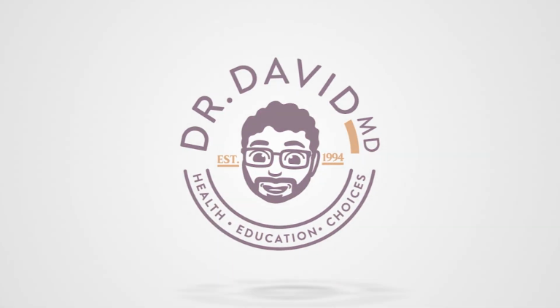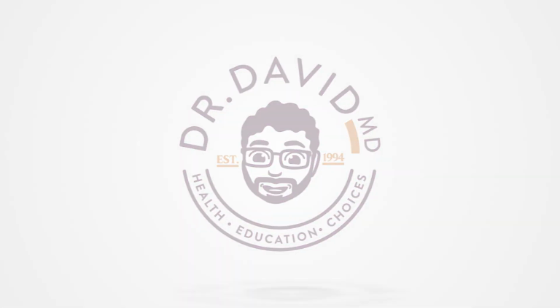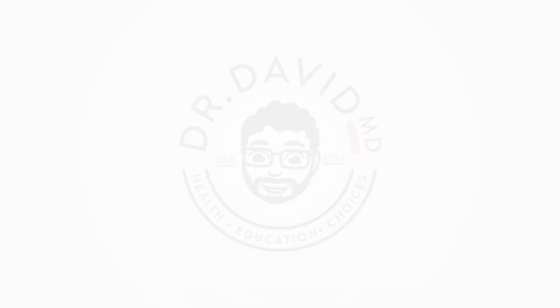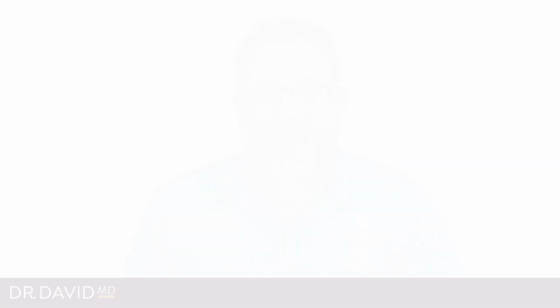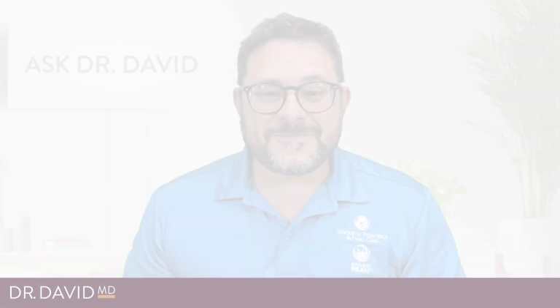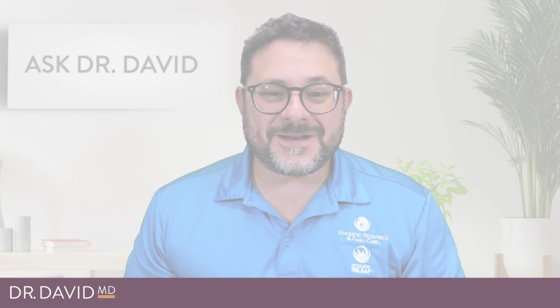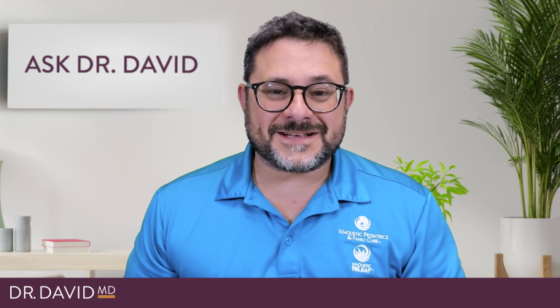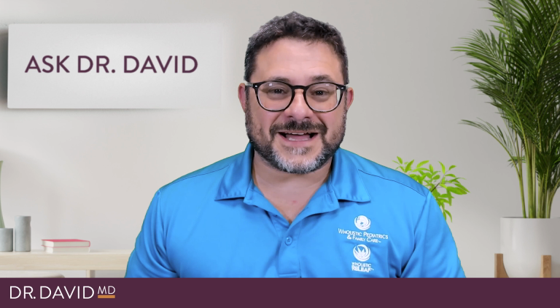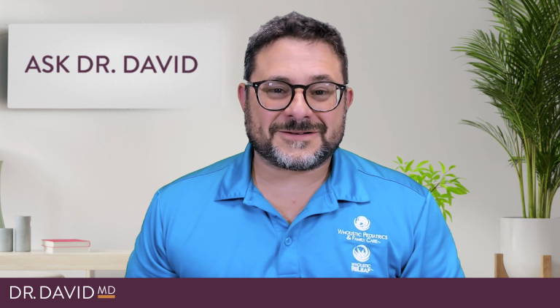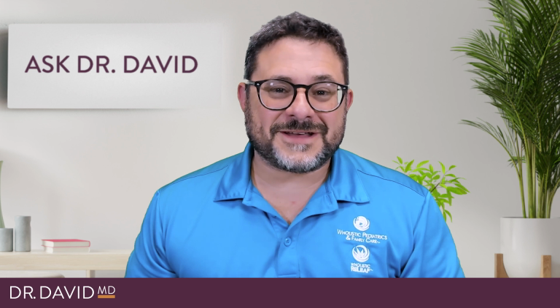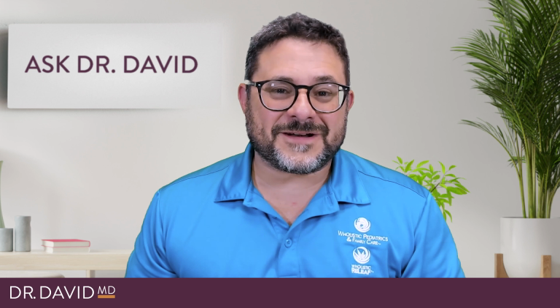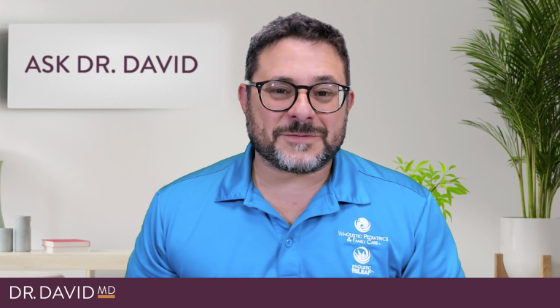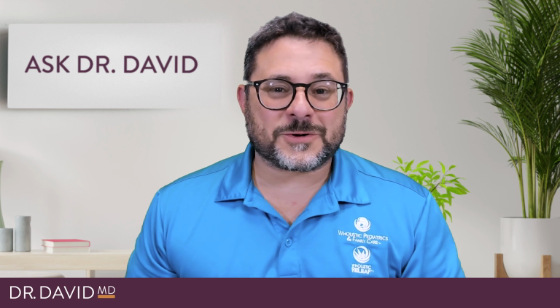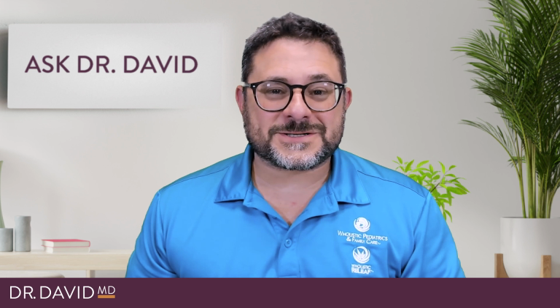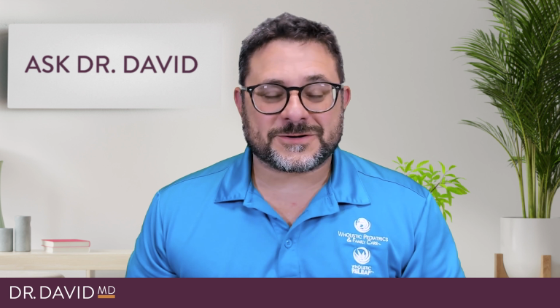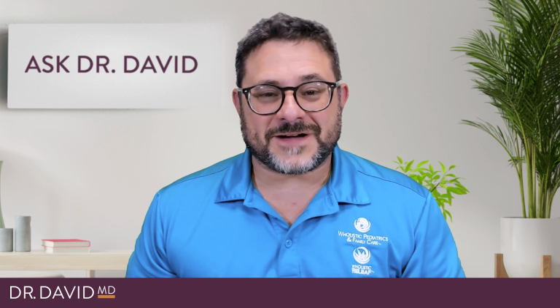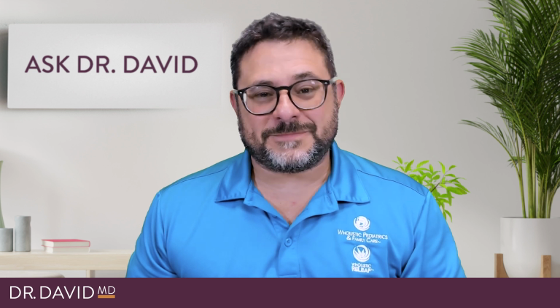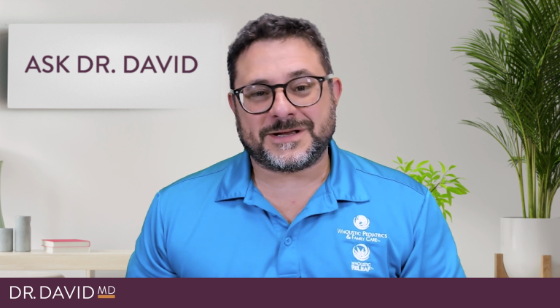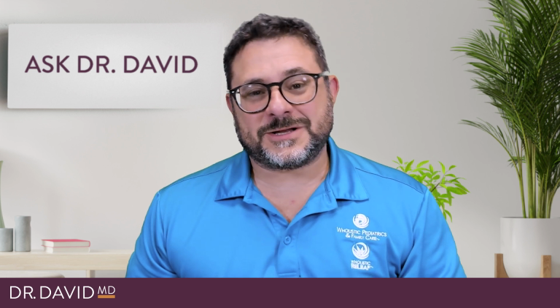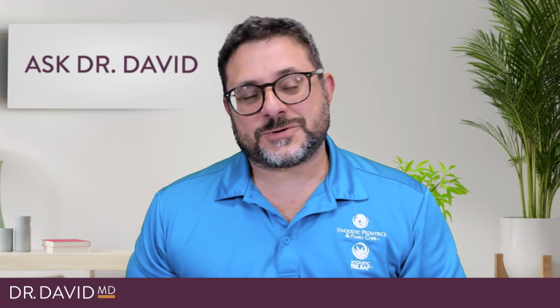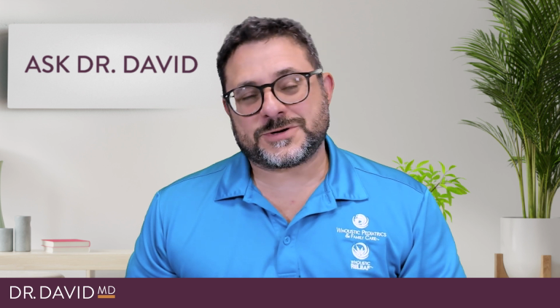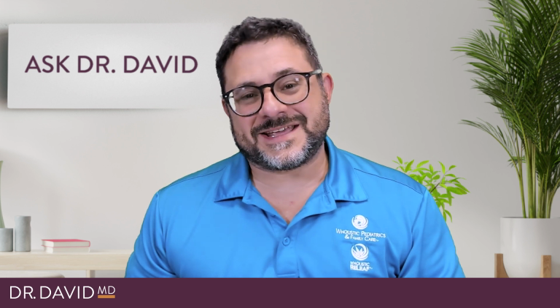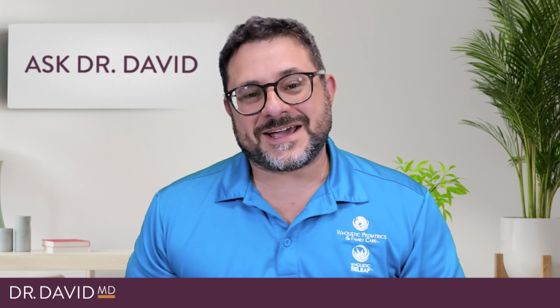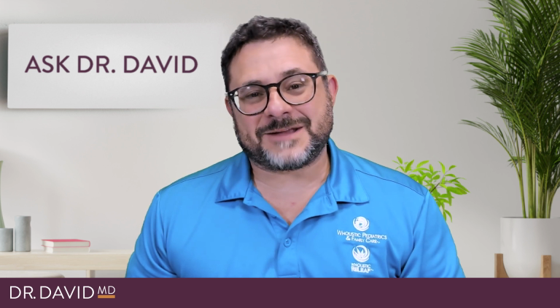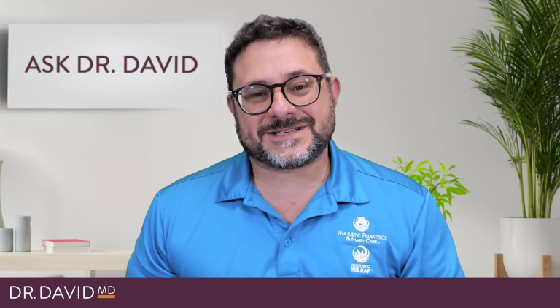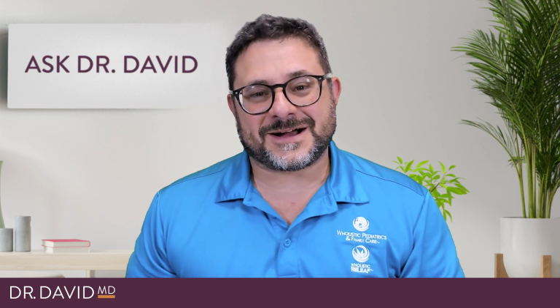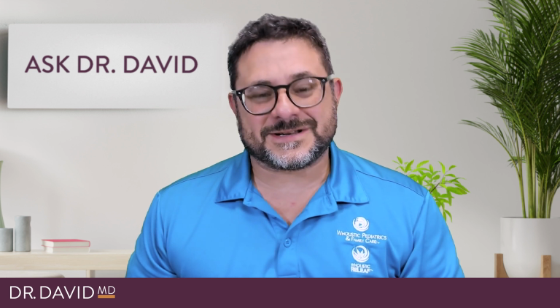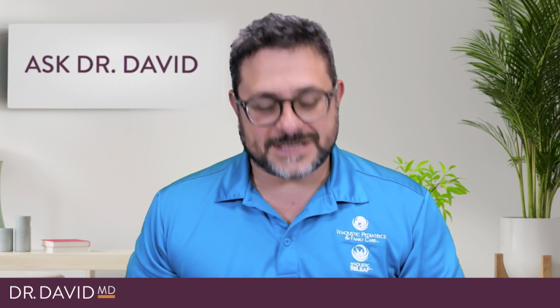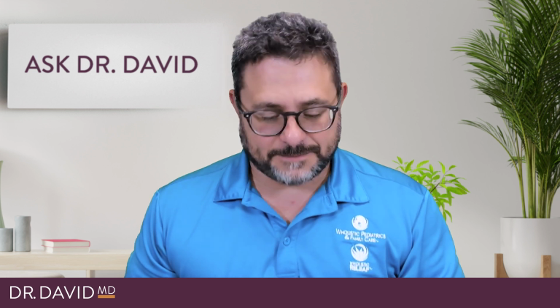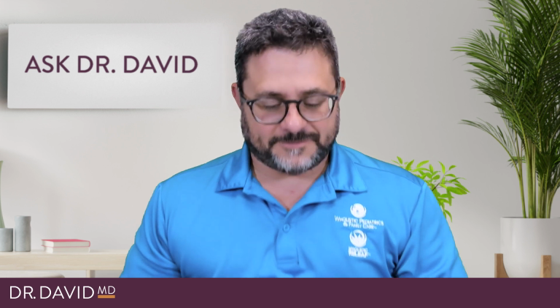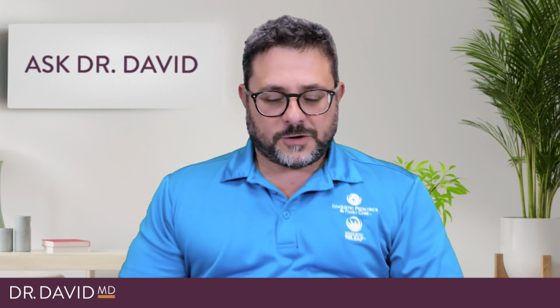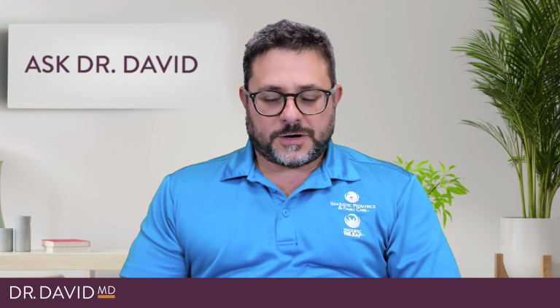Hey everybody, it's Dr. David. I'm a board-certified pediatrician and cannabis doctor in Tampa, Florida.